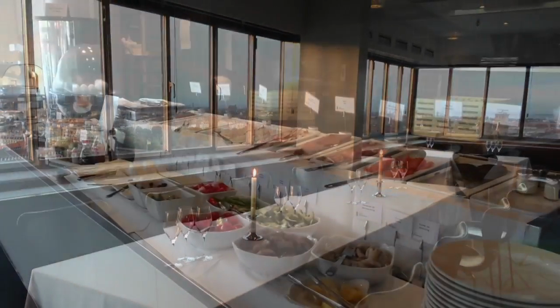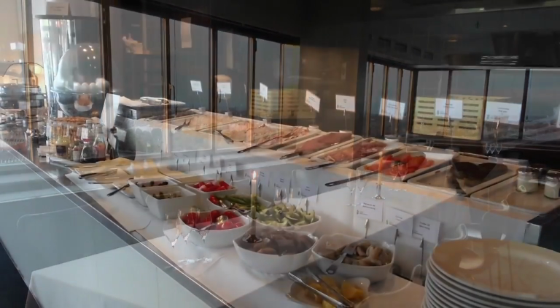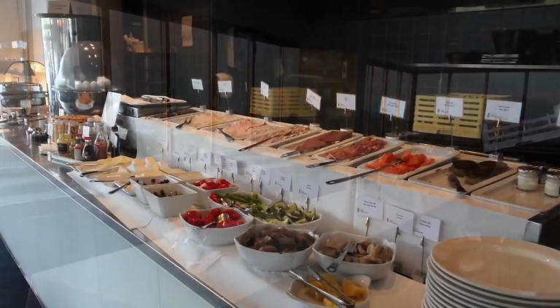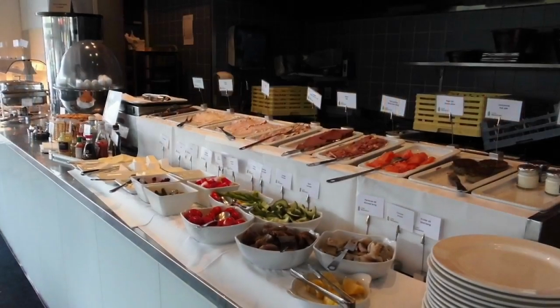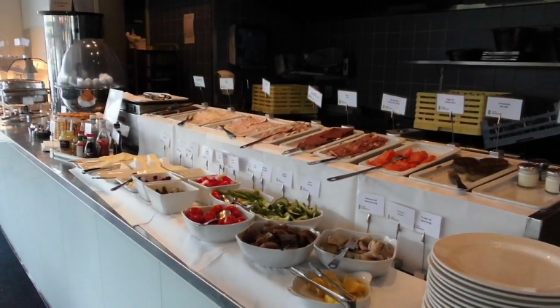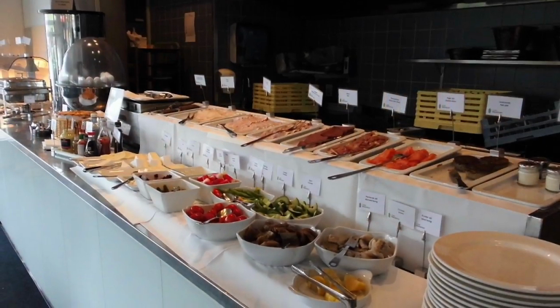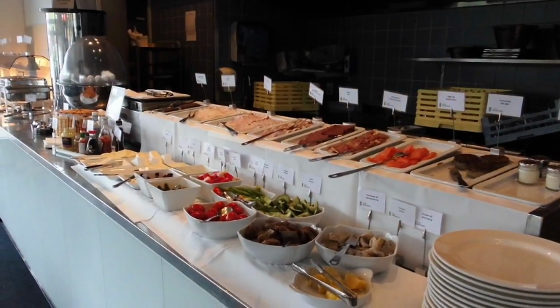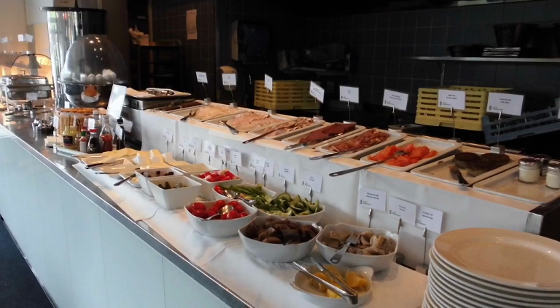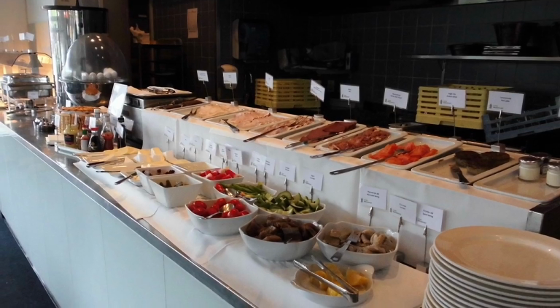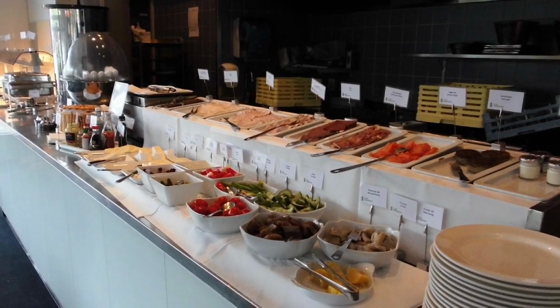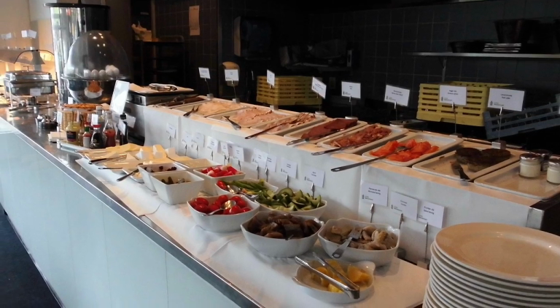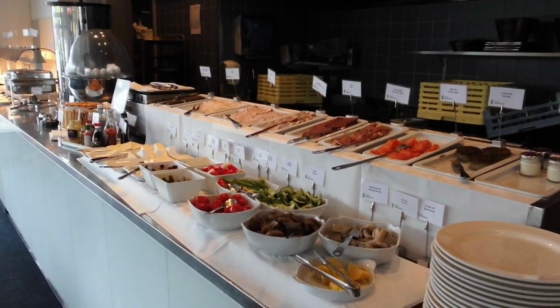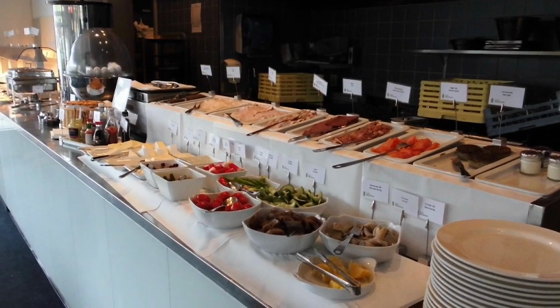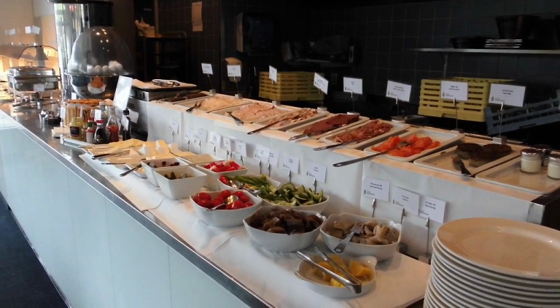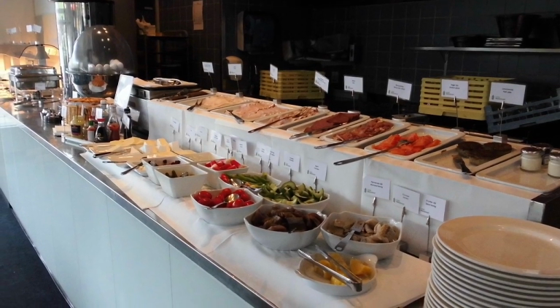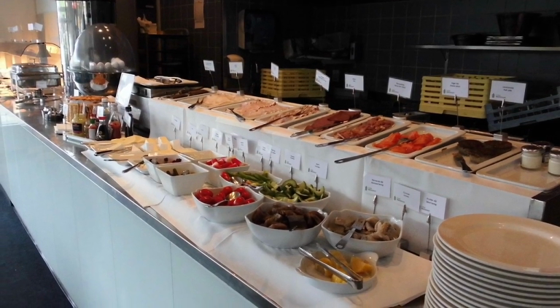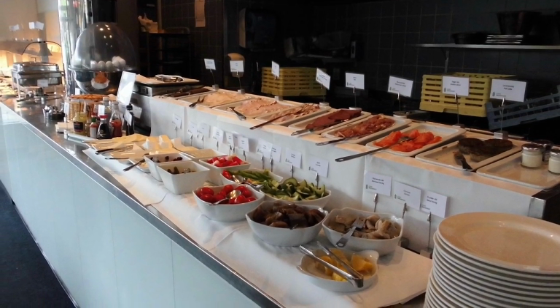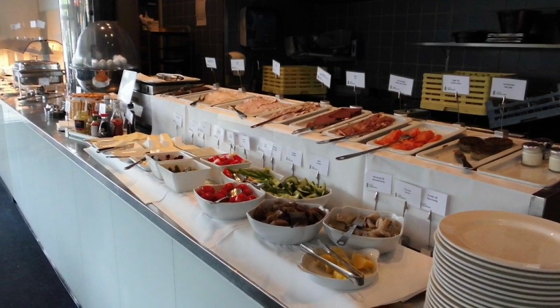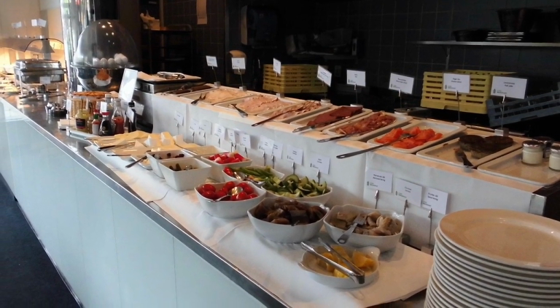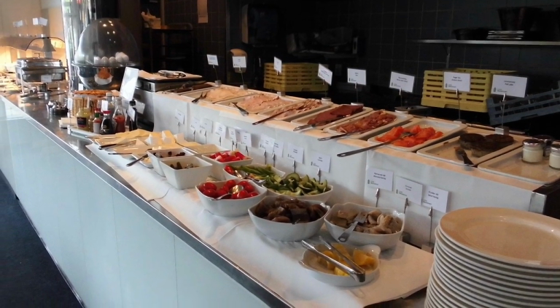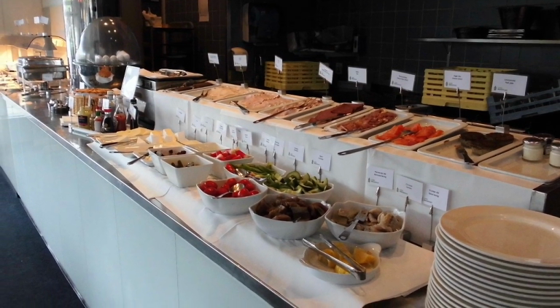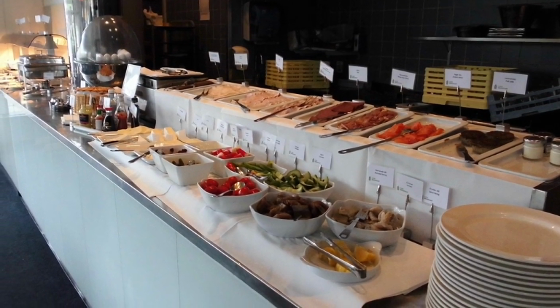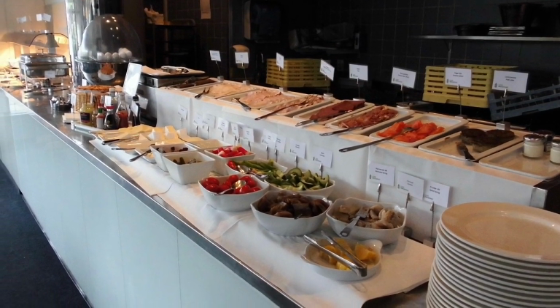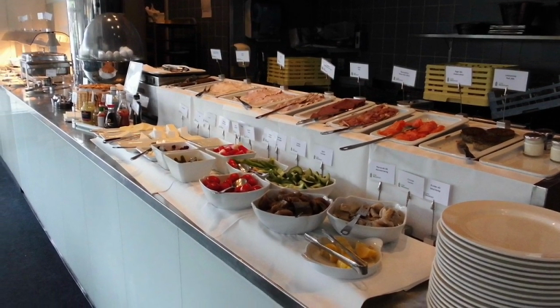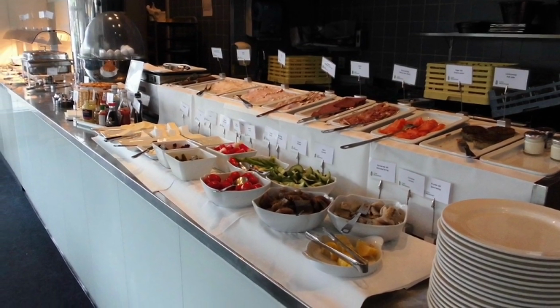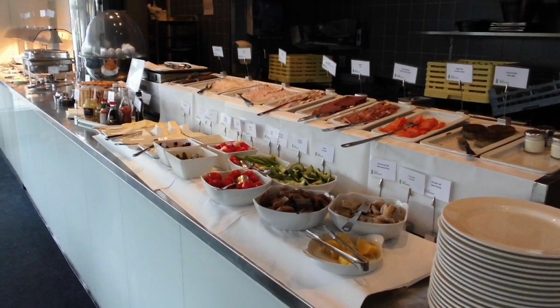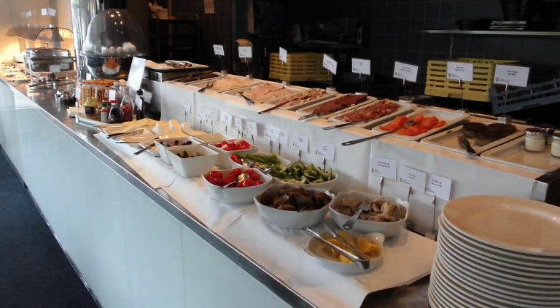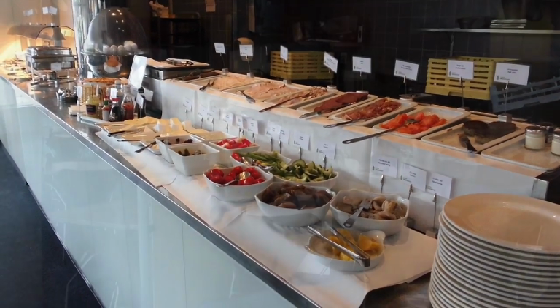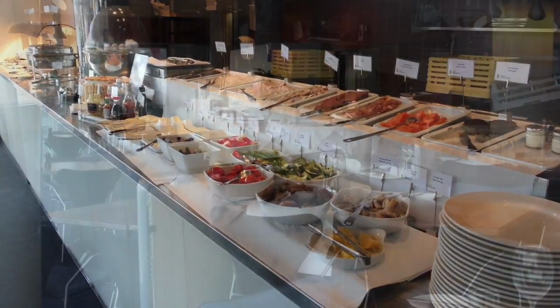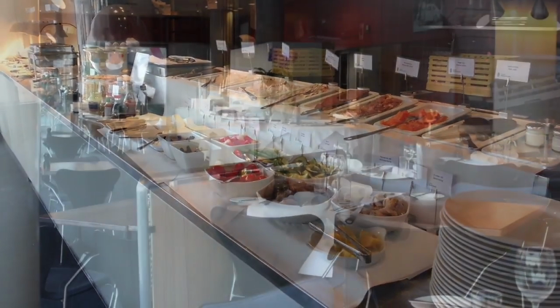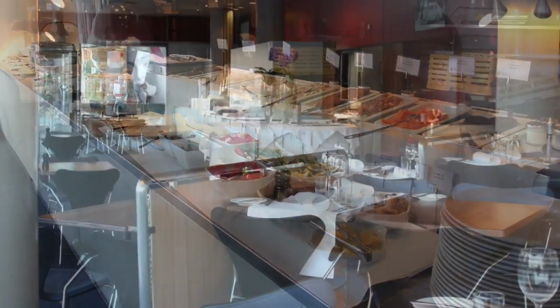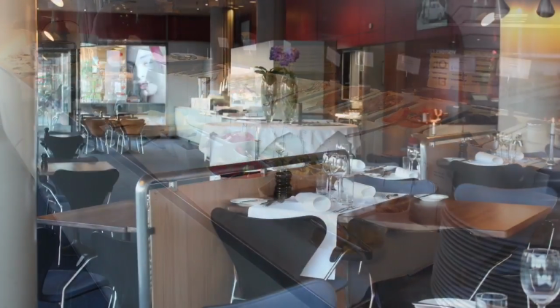Breakfast is at the ground floor restaurant and gives you a great start for the day.